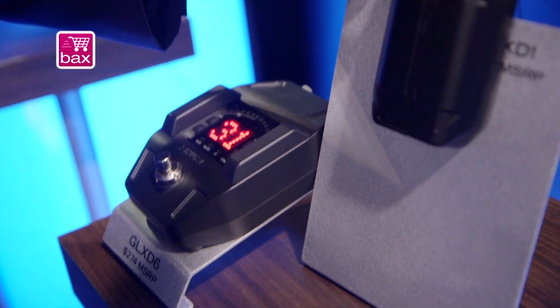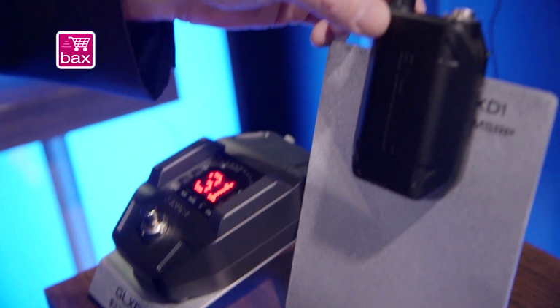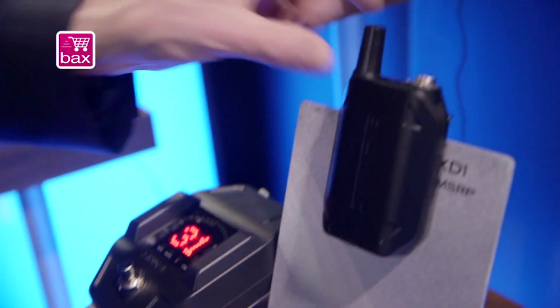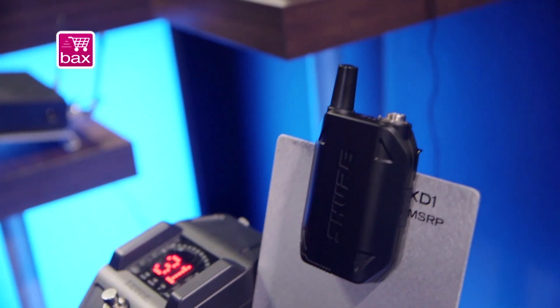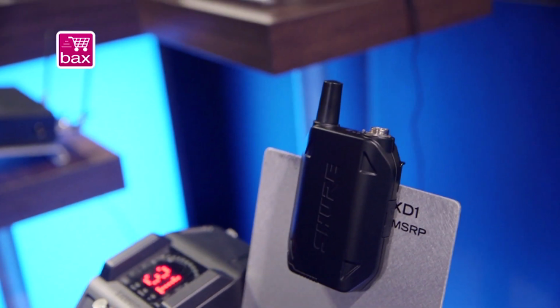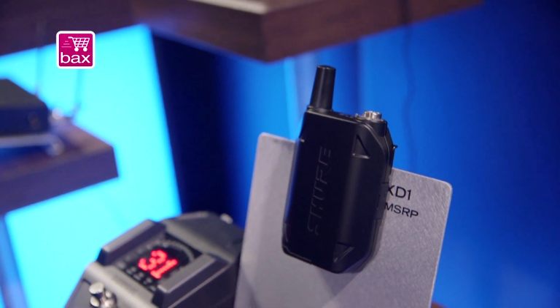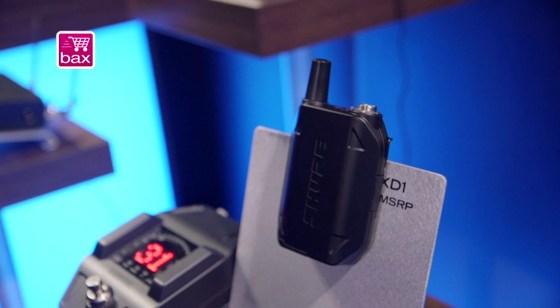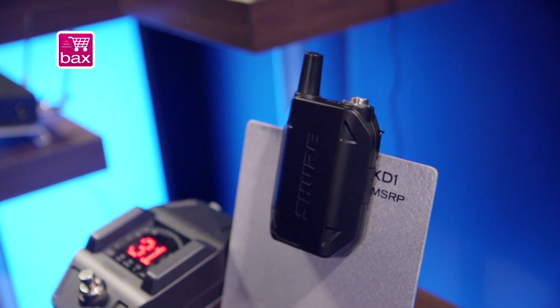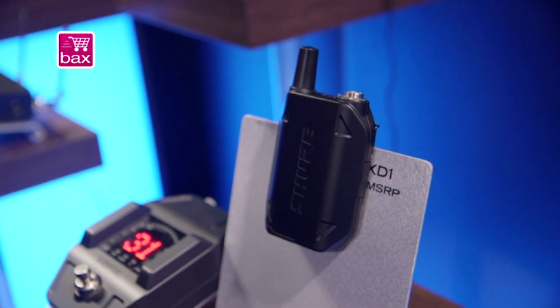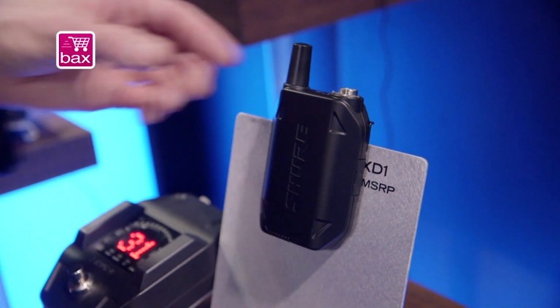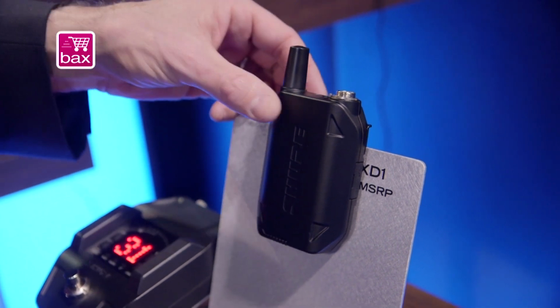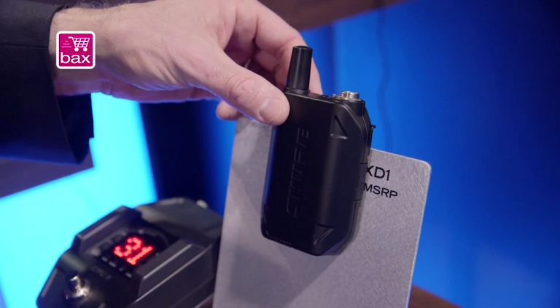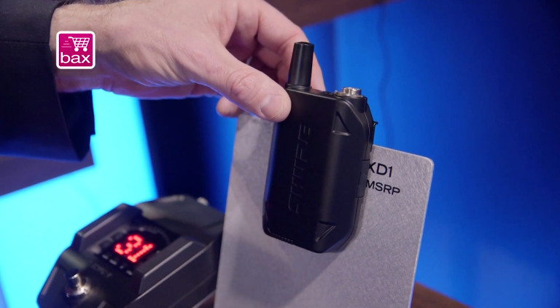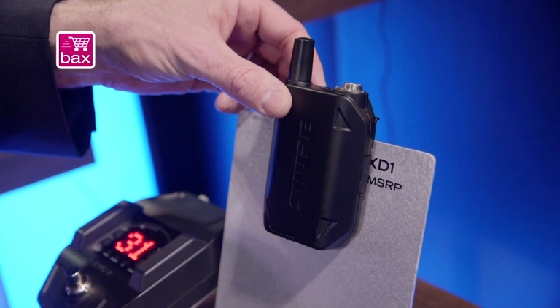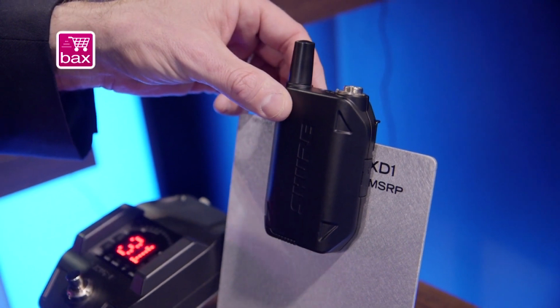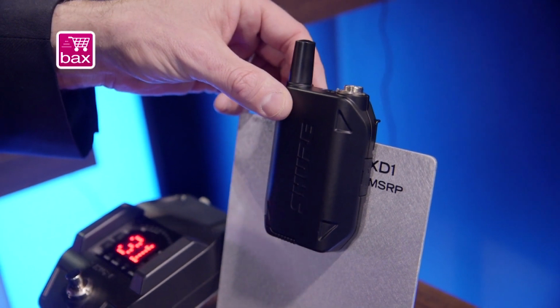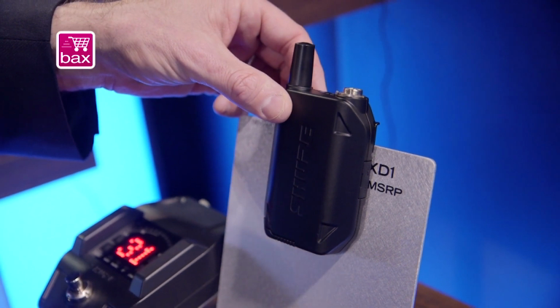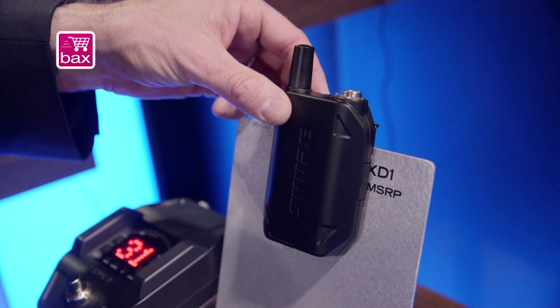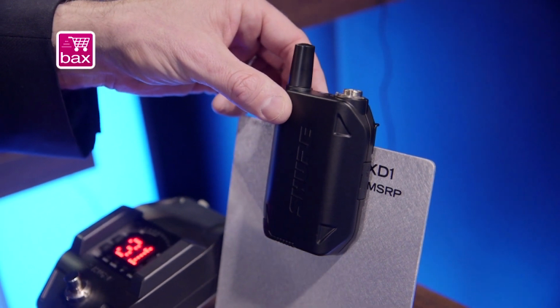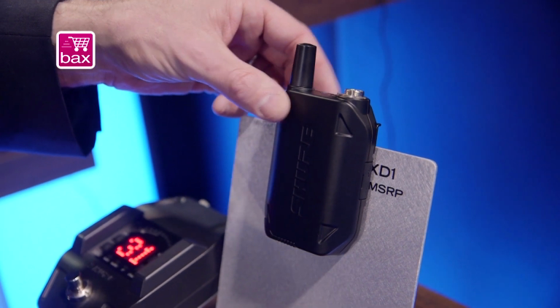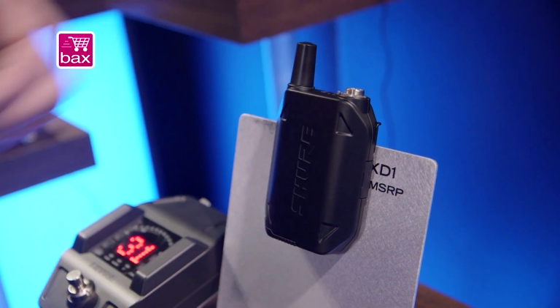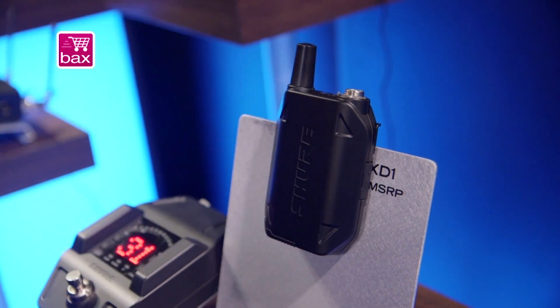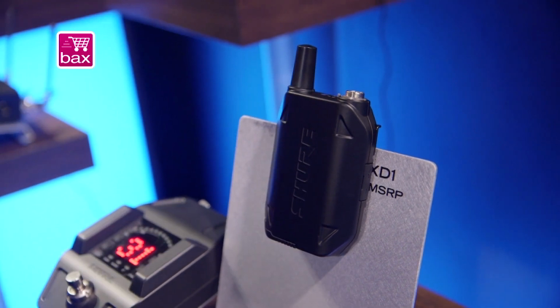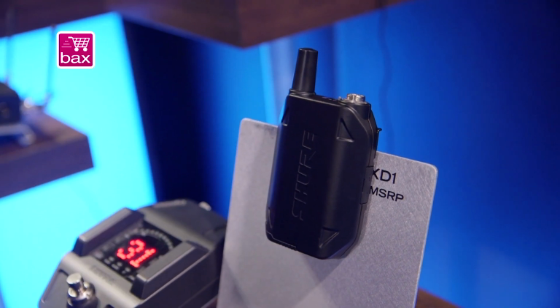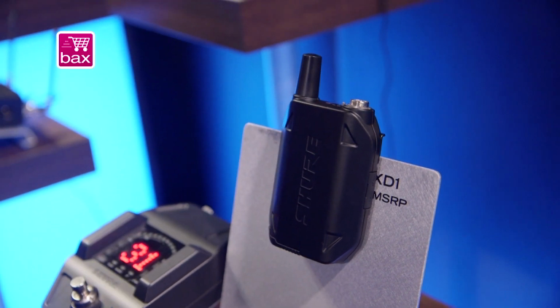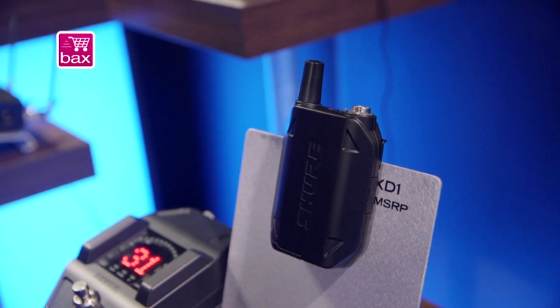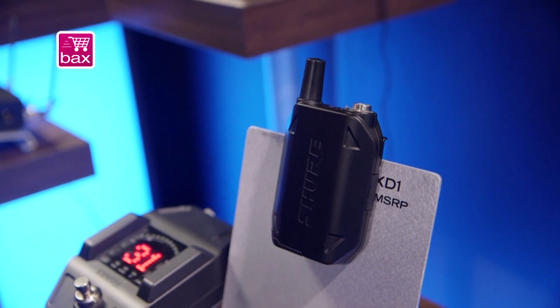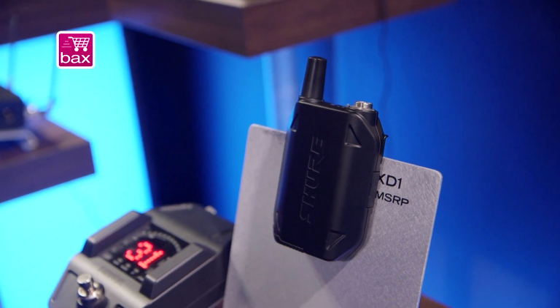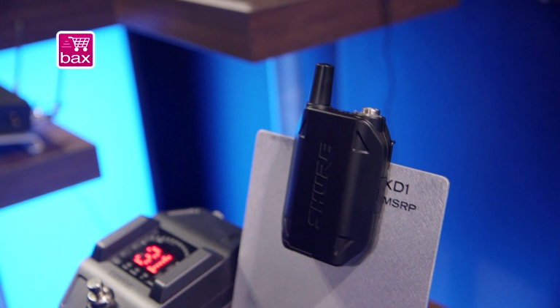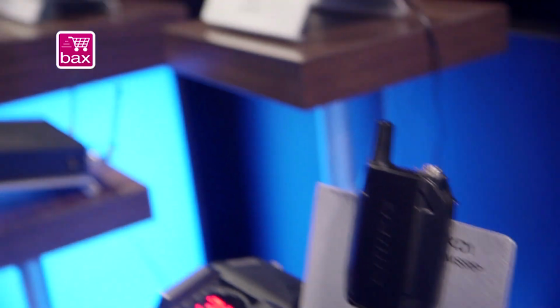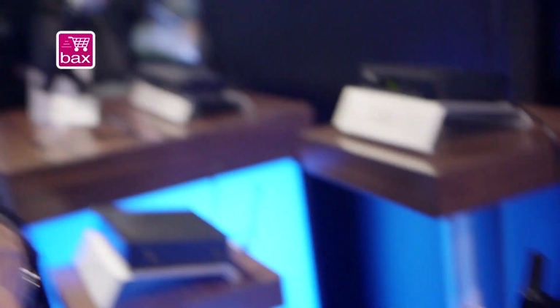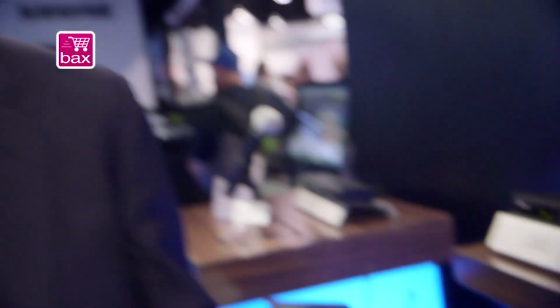Our transmitters are incredibly durable, and our body pack receiver is made with very durable metal.